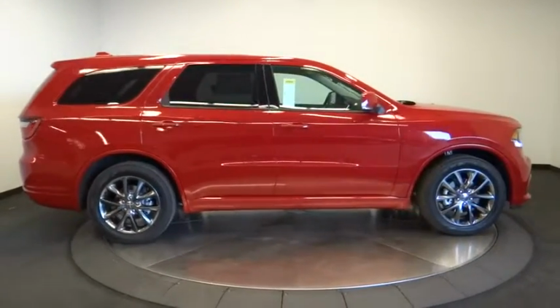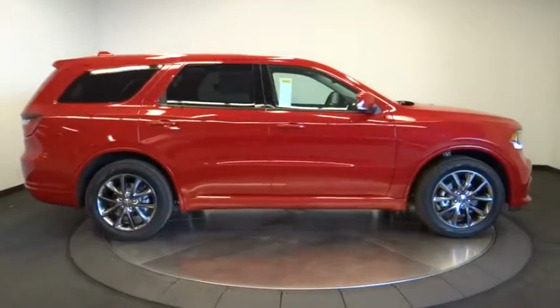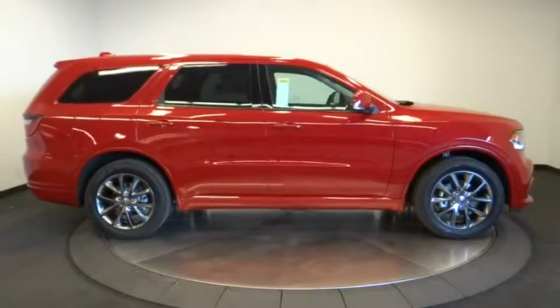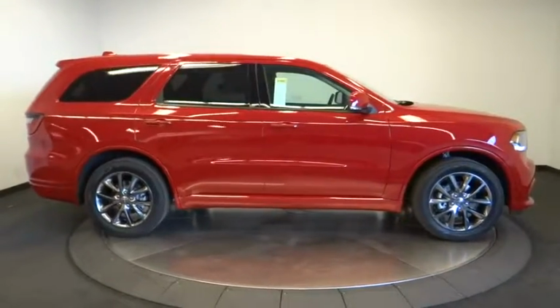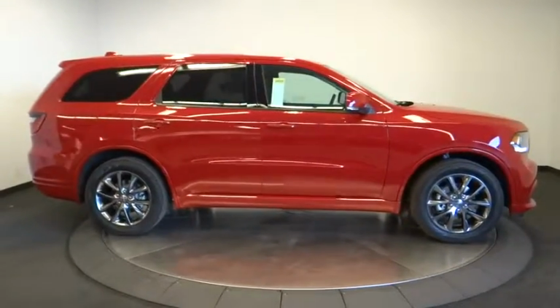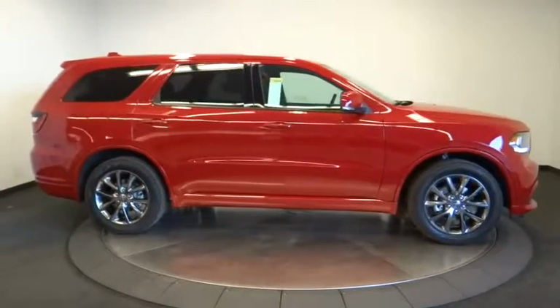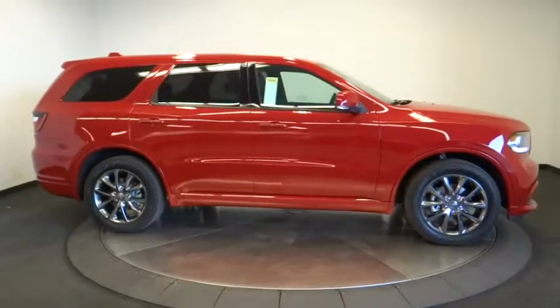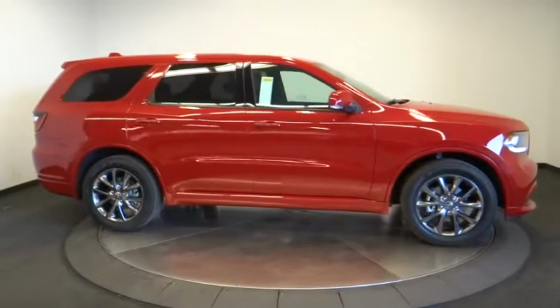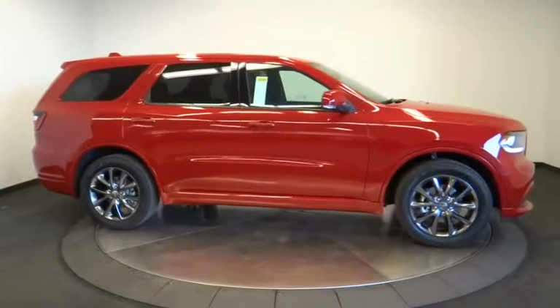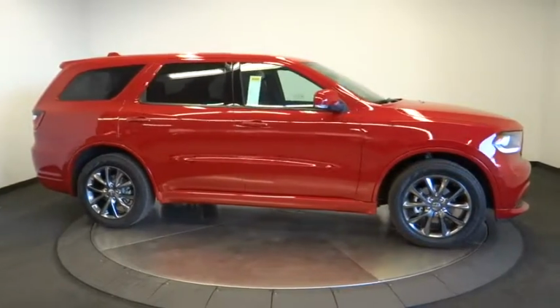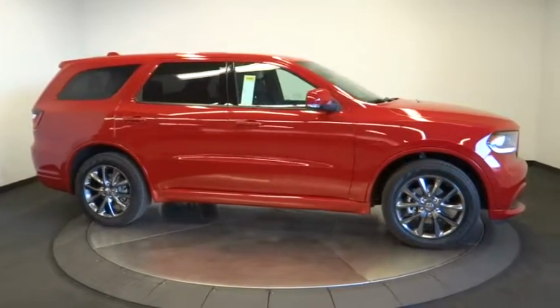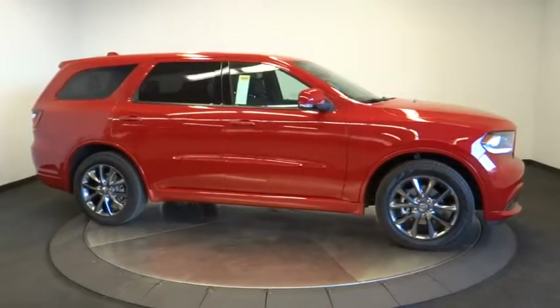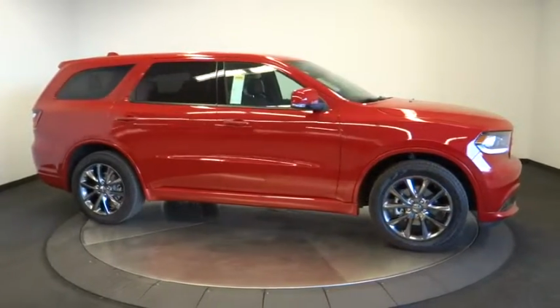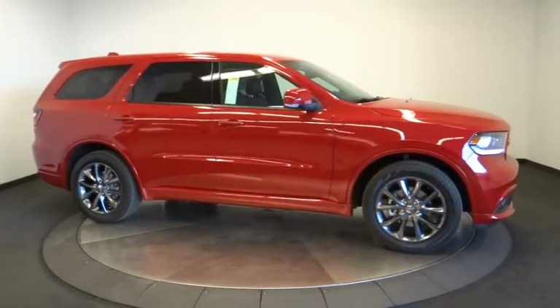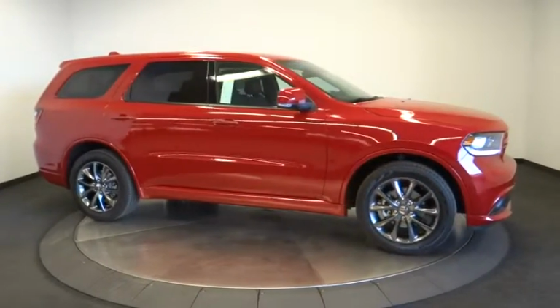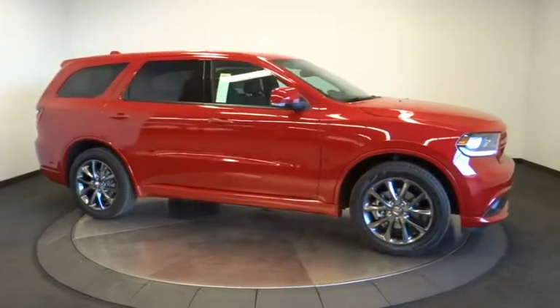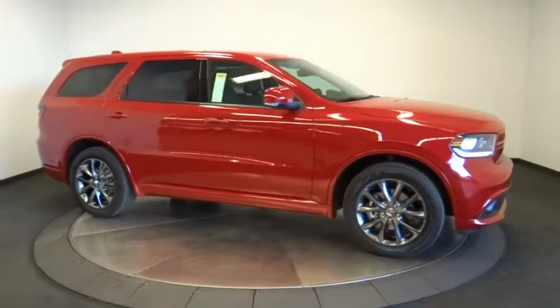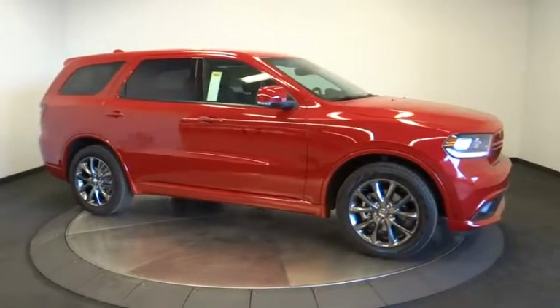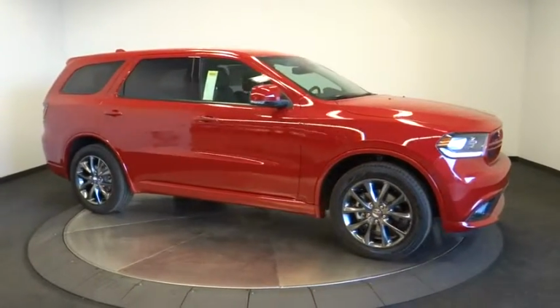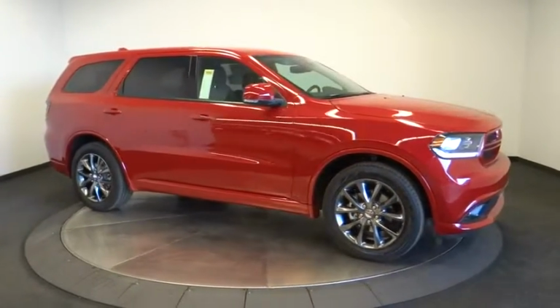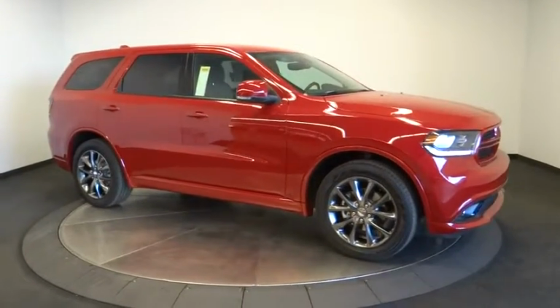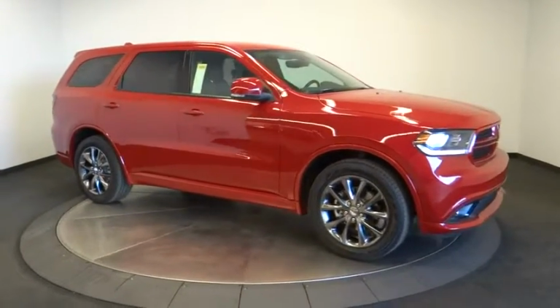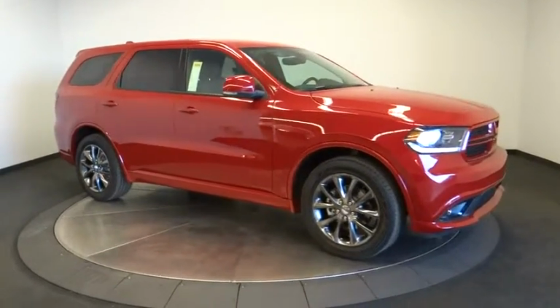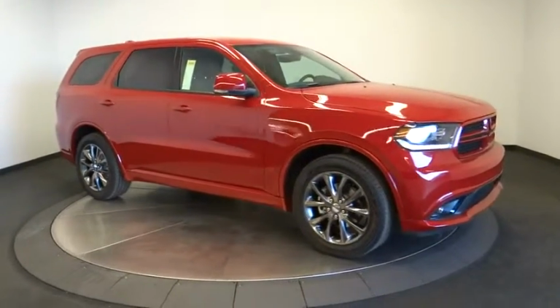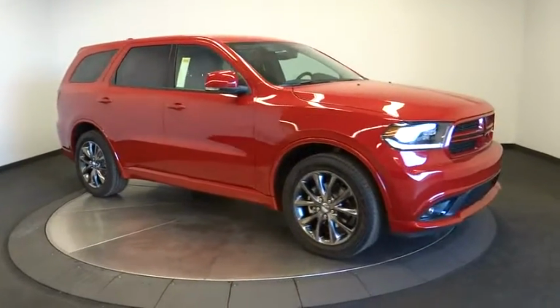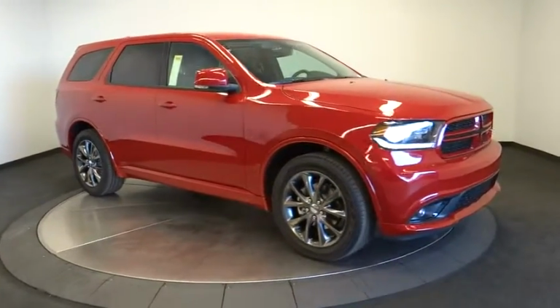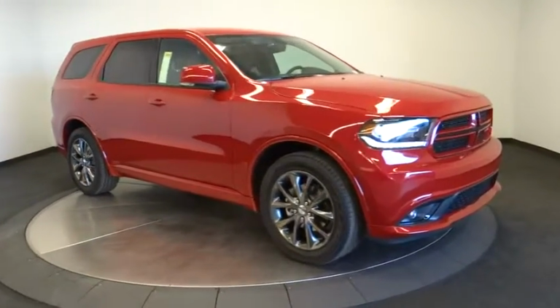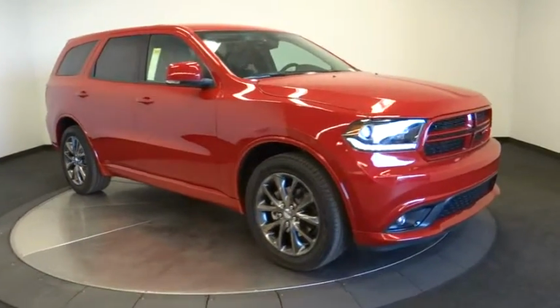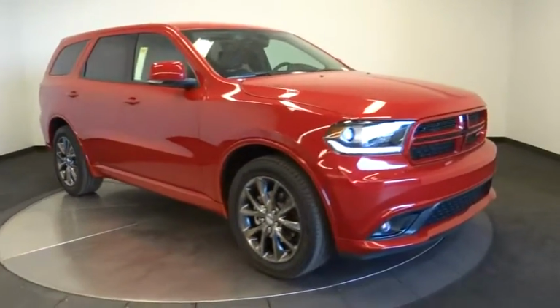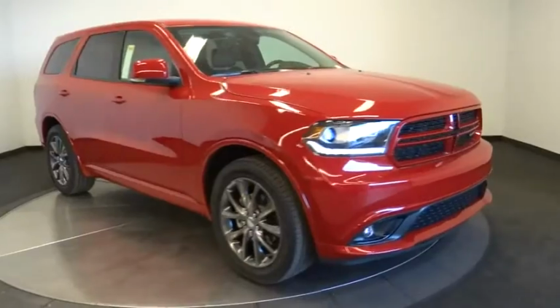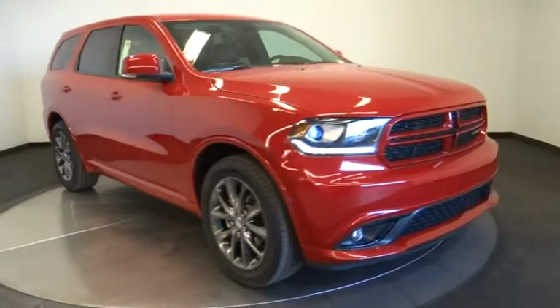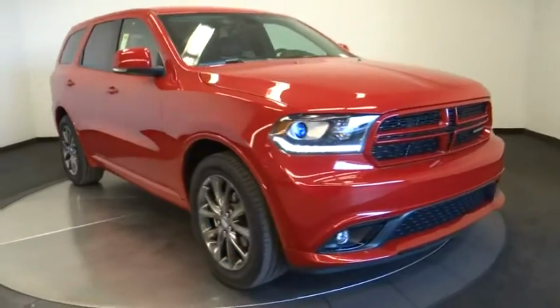Power steering, adjustable steering wheel, floor mats, four-wheel disc brakes, cruise control, keyless start, aluminum wheels.